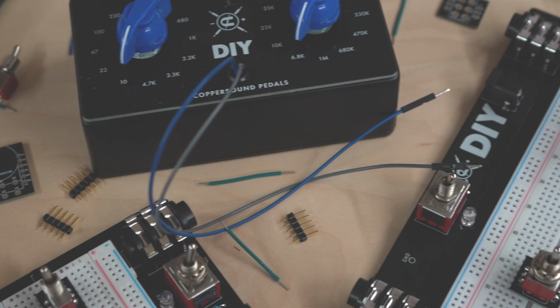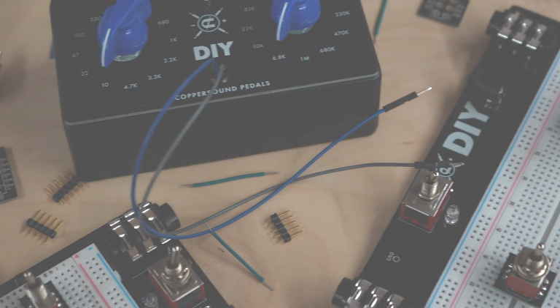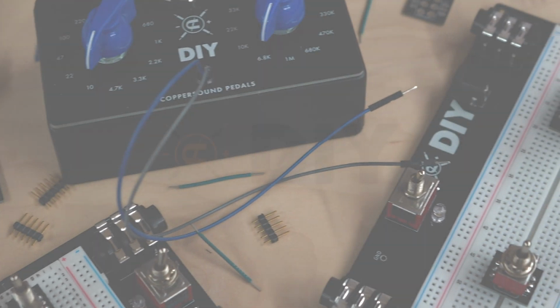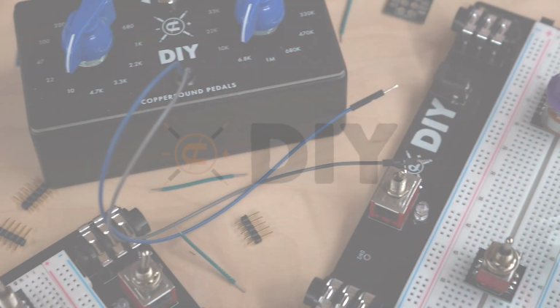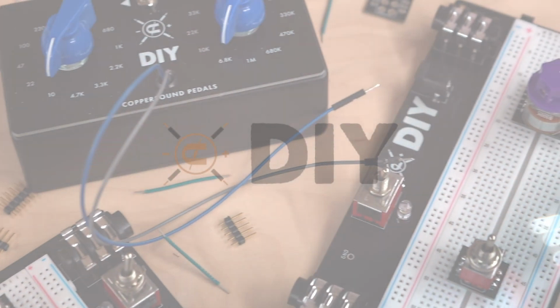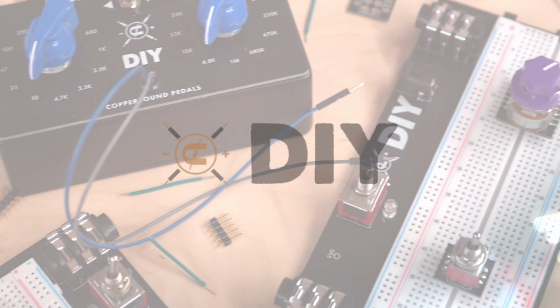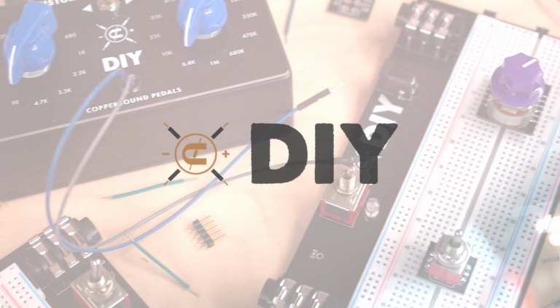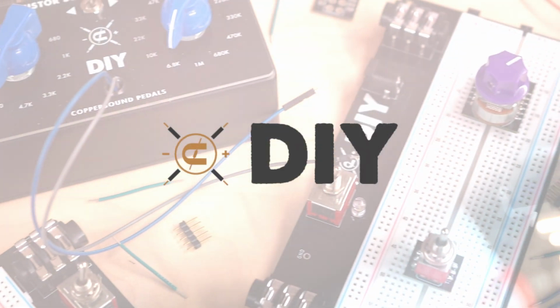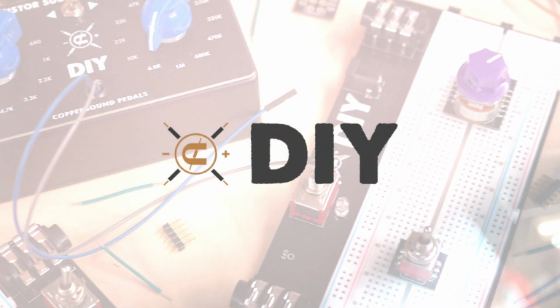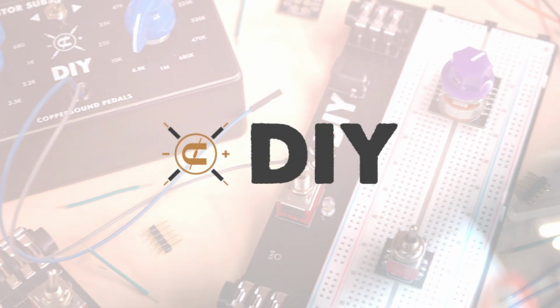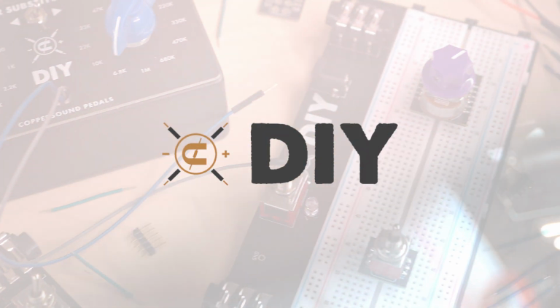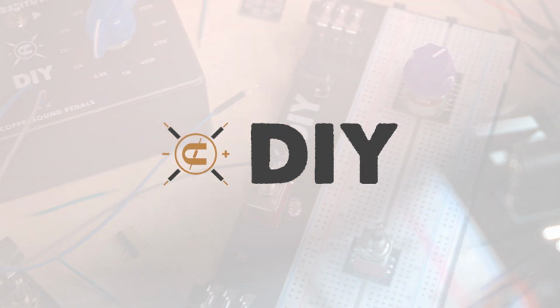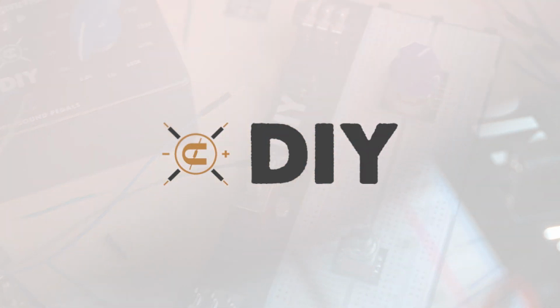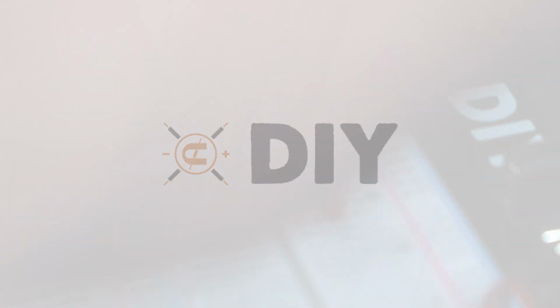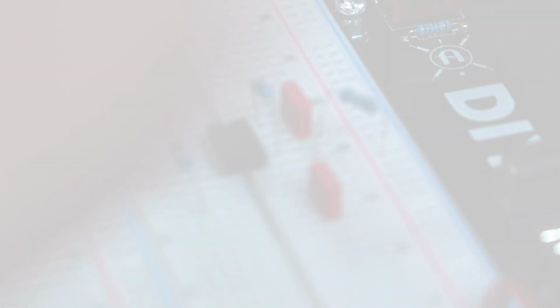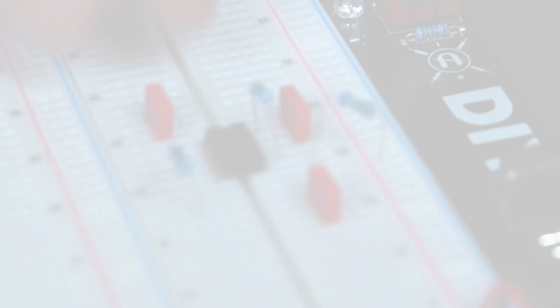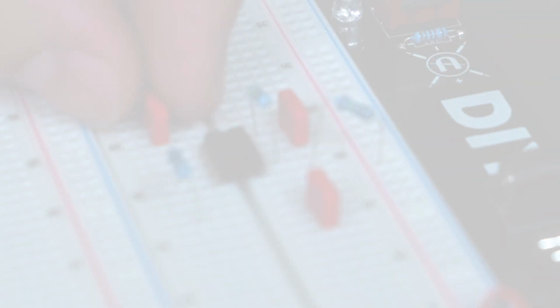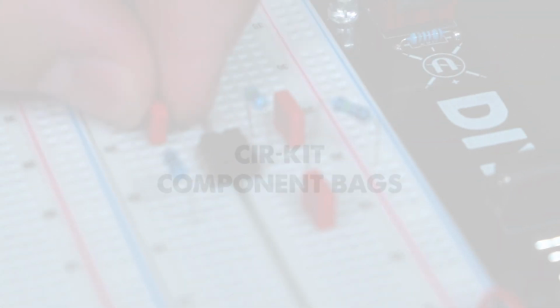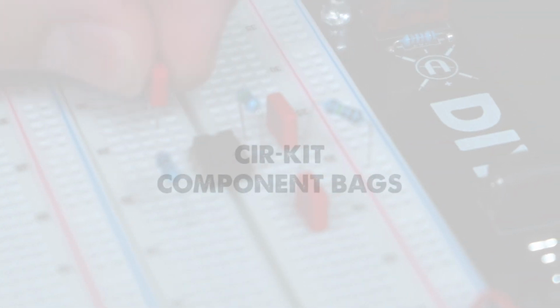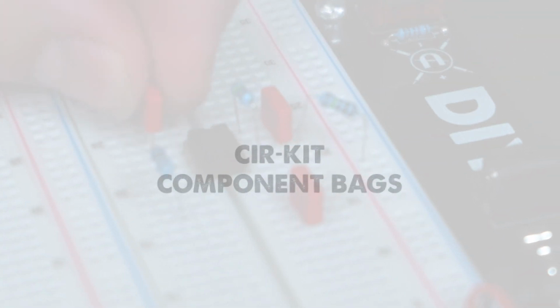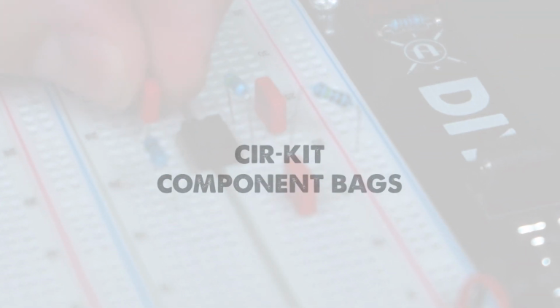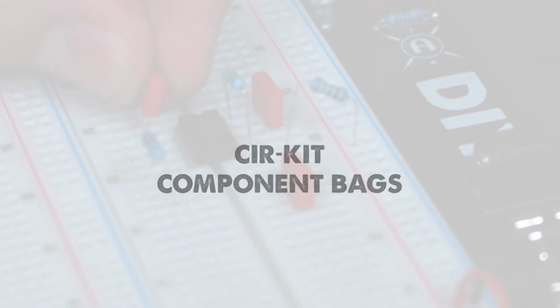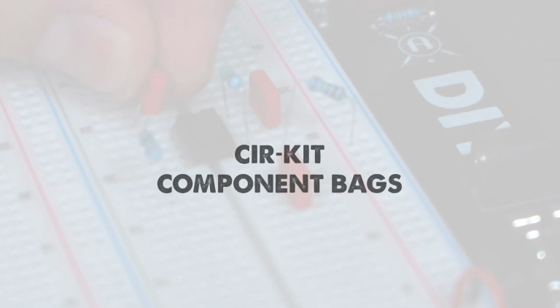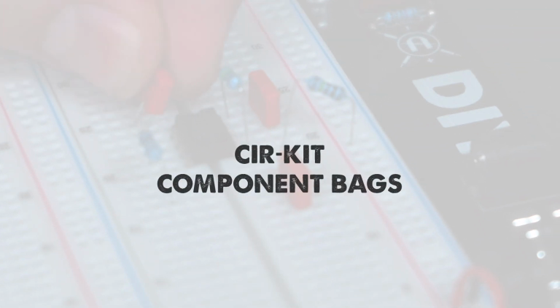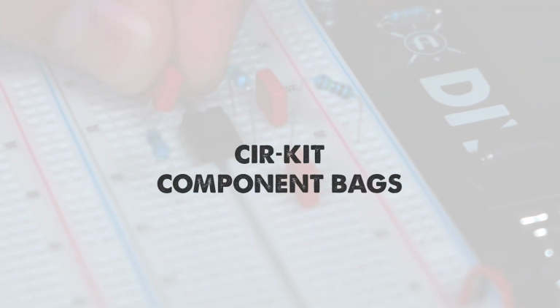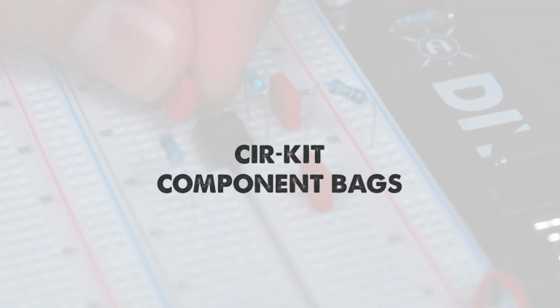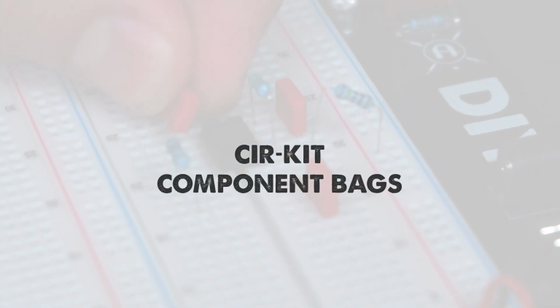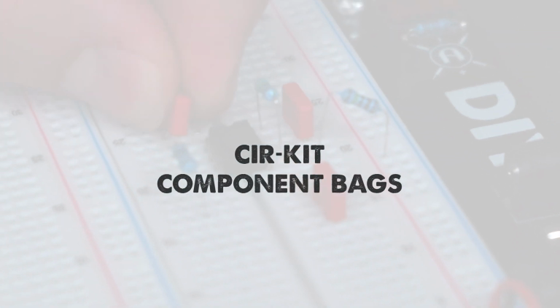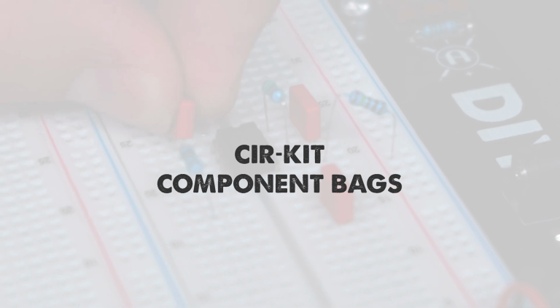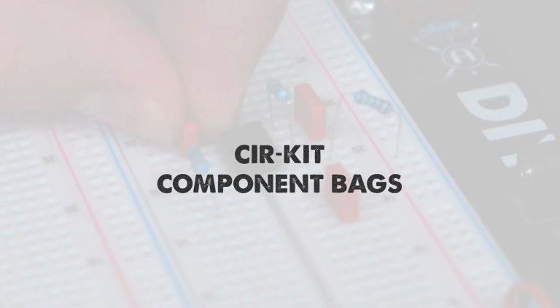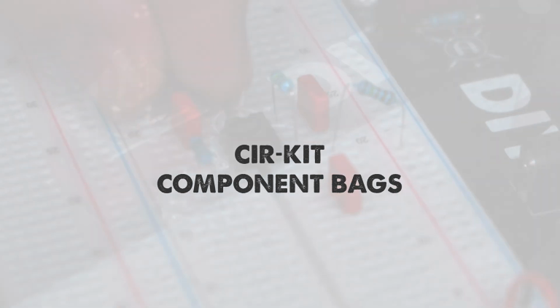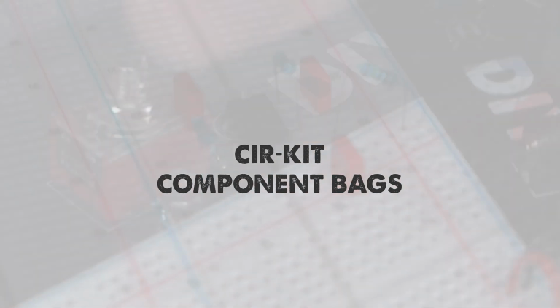In this video, we're going to take a look at what a circuit component bag is and what is included.